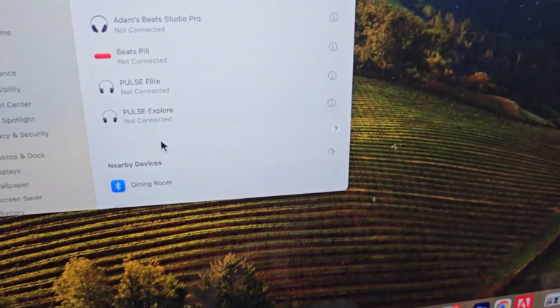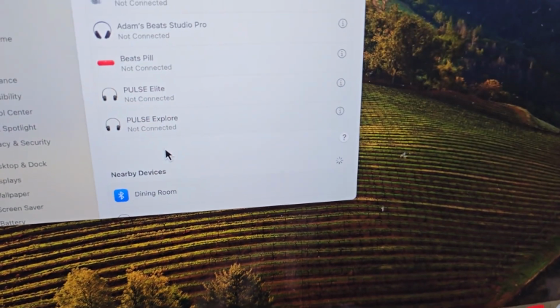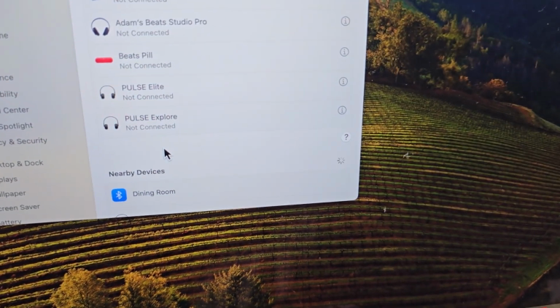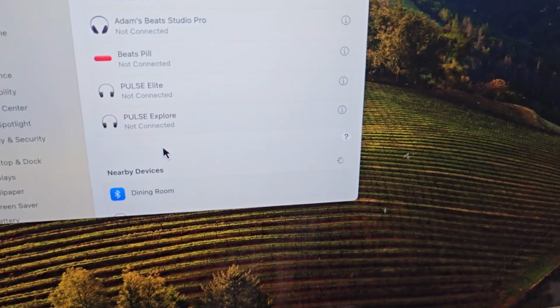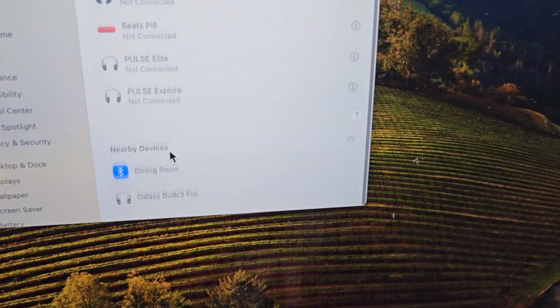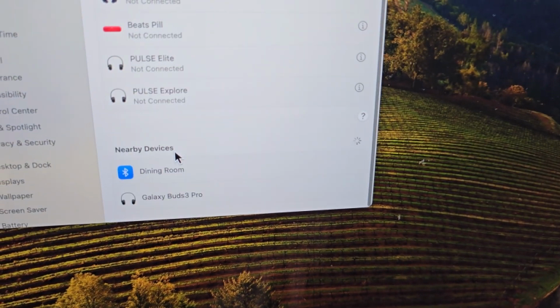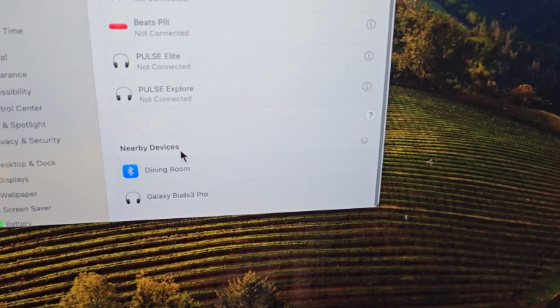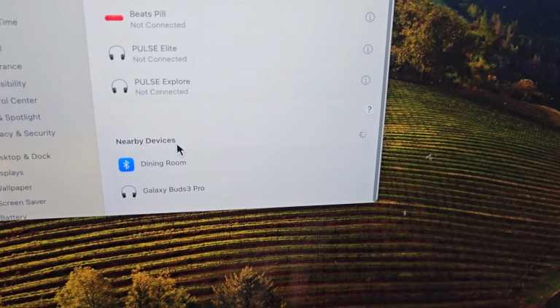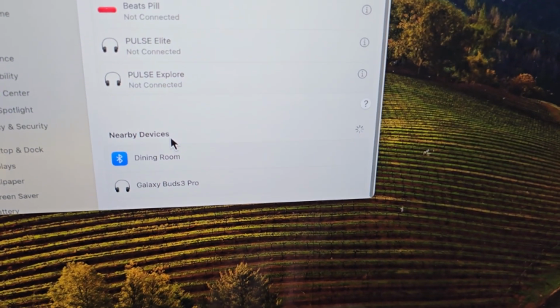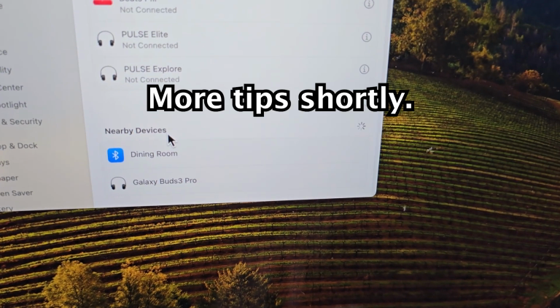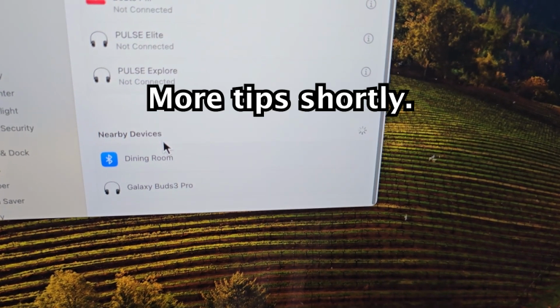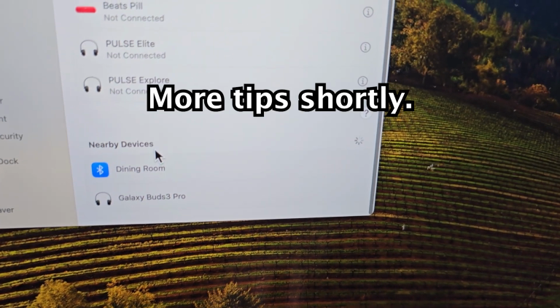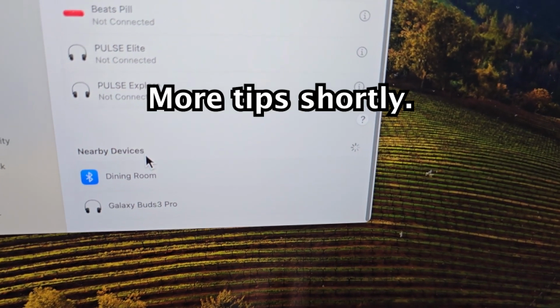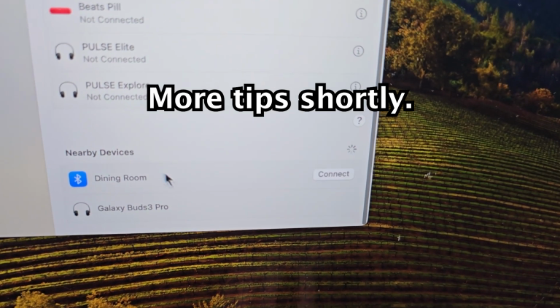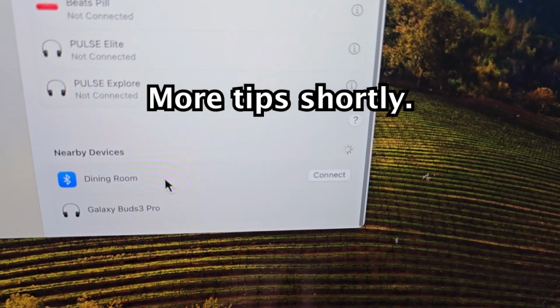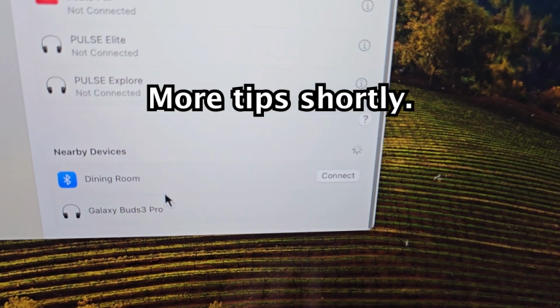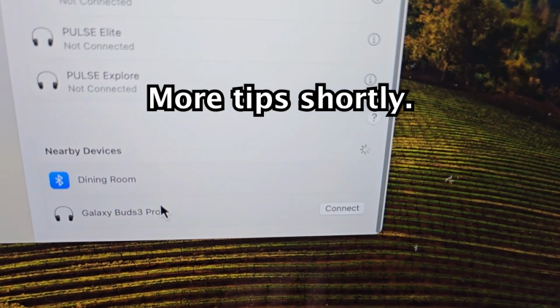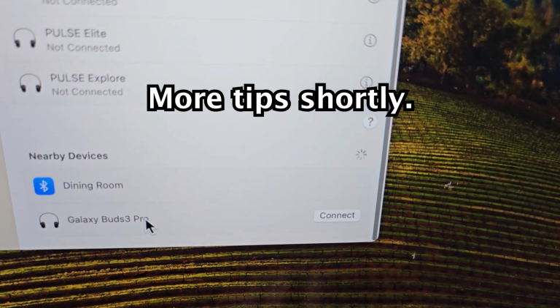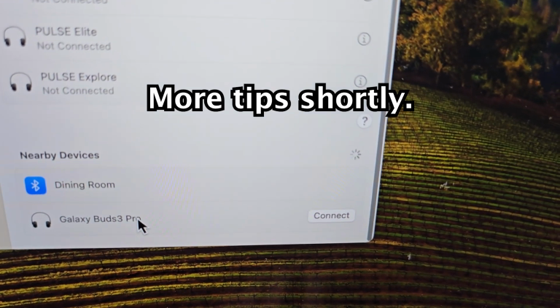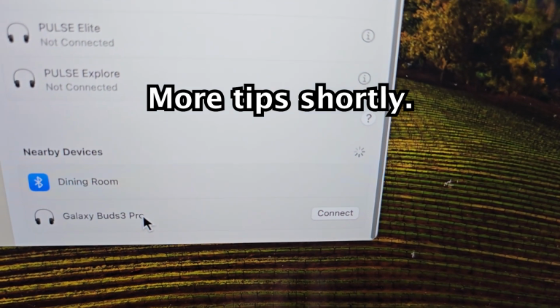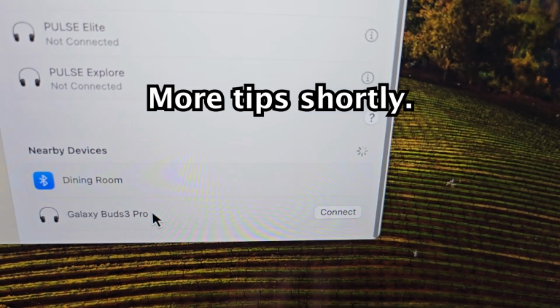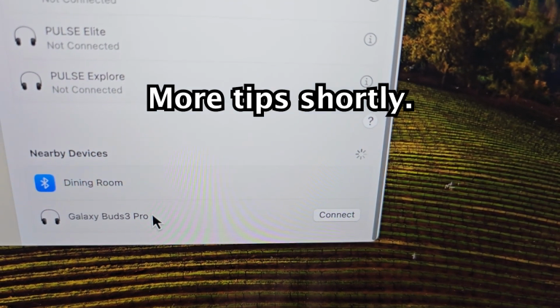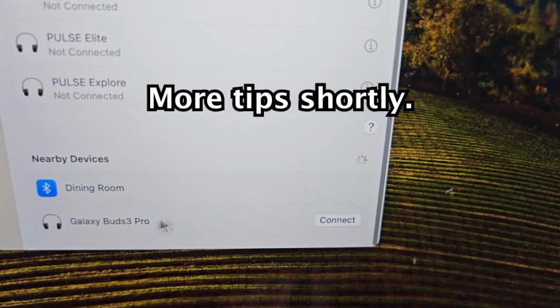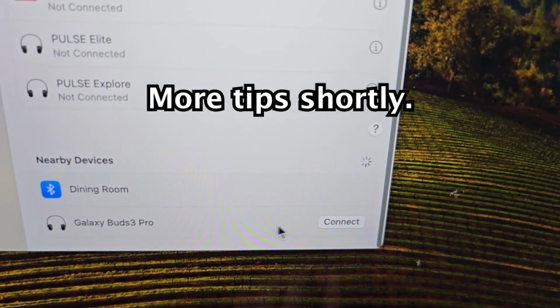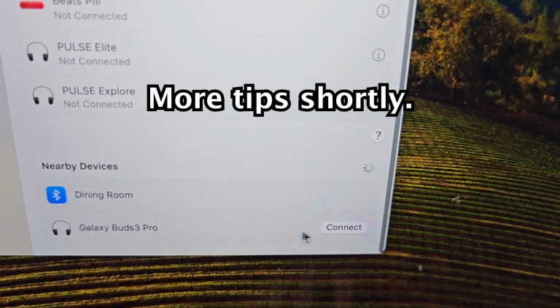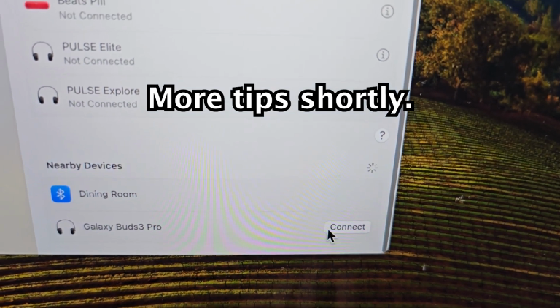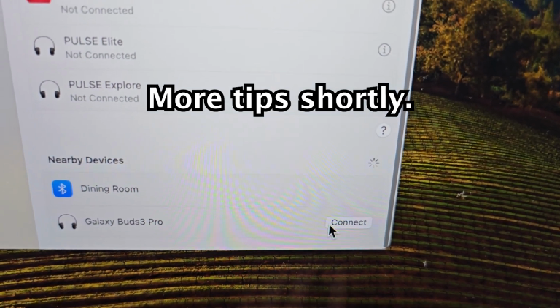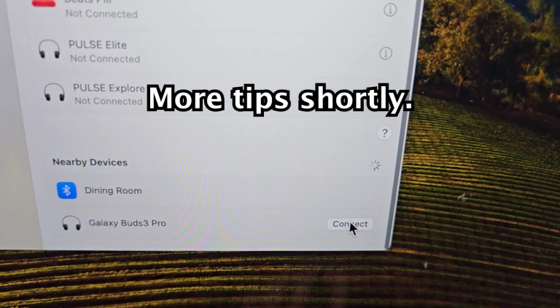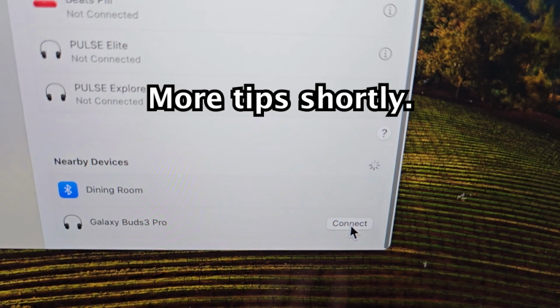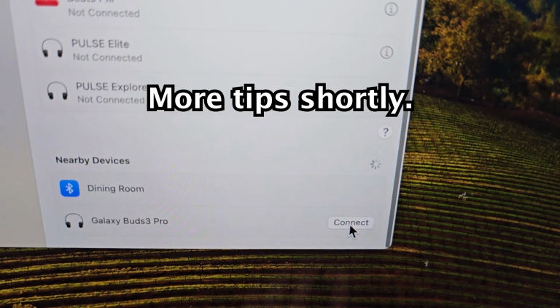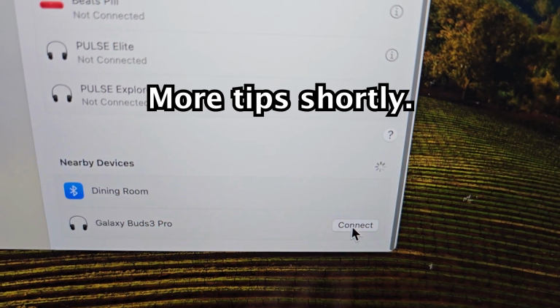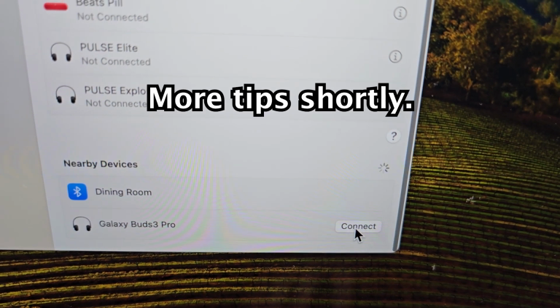Then scroll down to the bottom and you should see it — Galaxy Buds 3 Pro. Press connect.